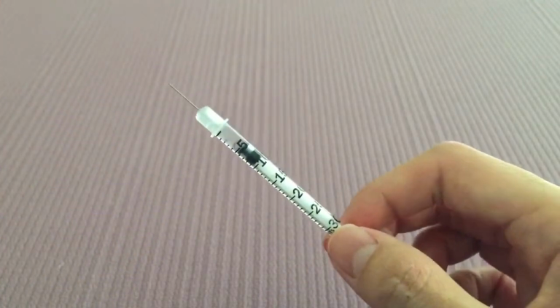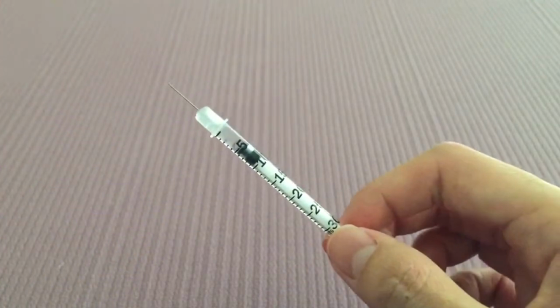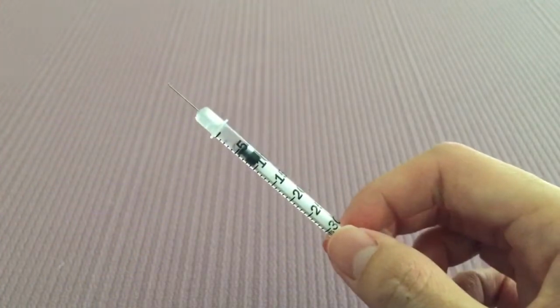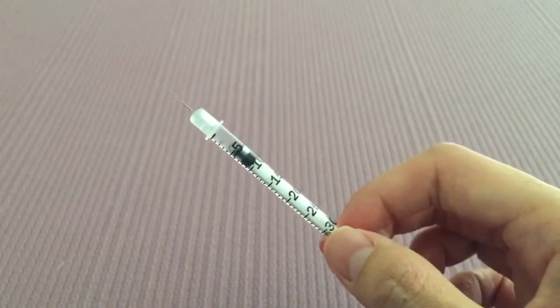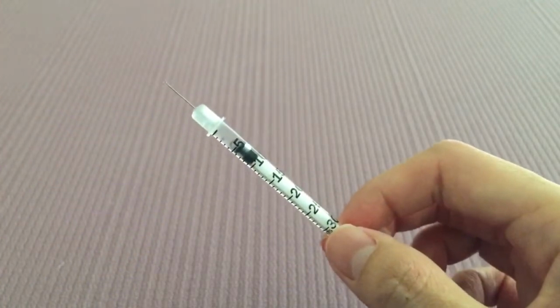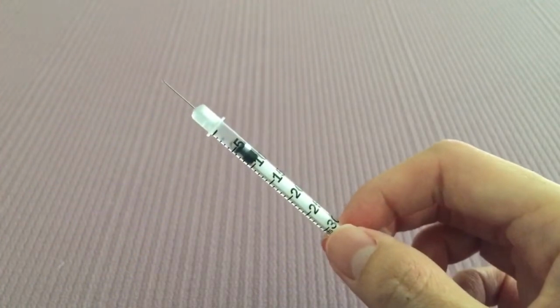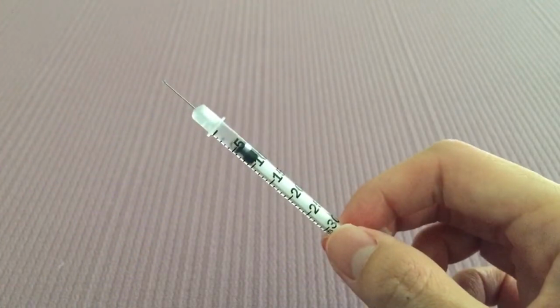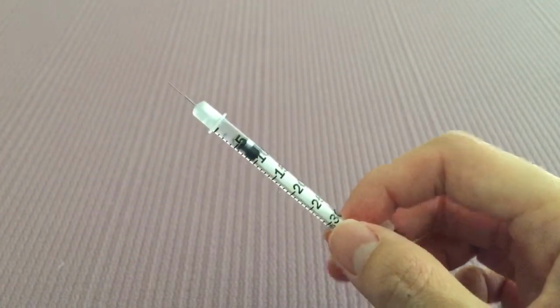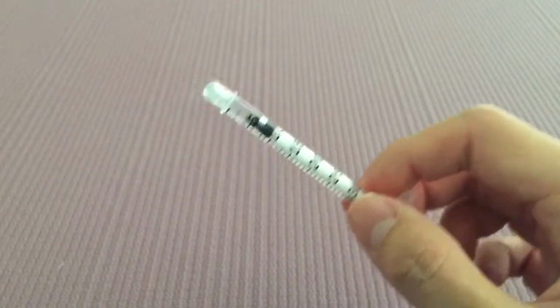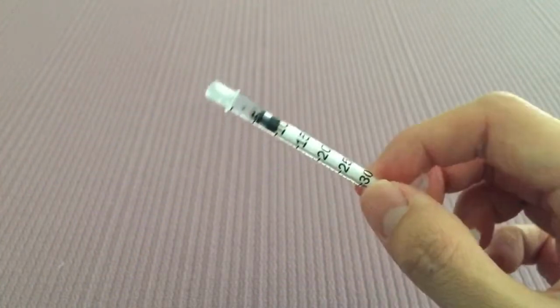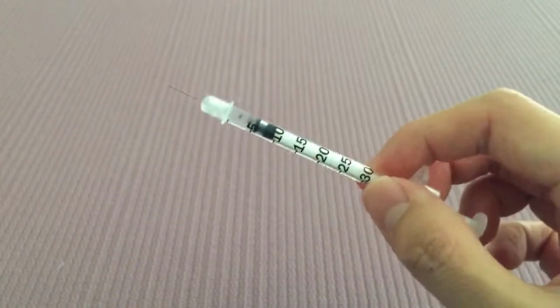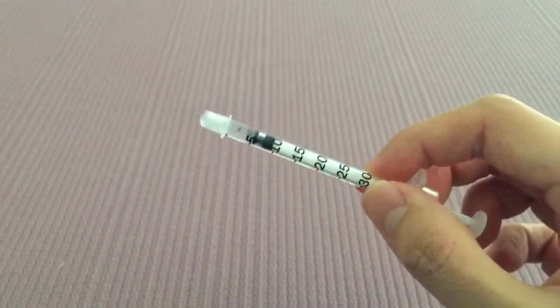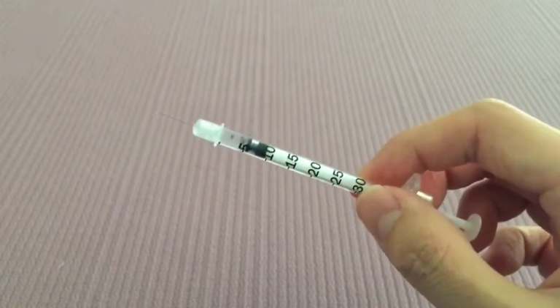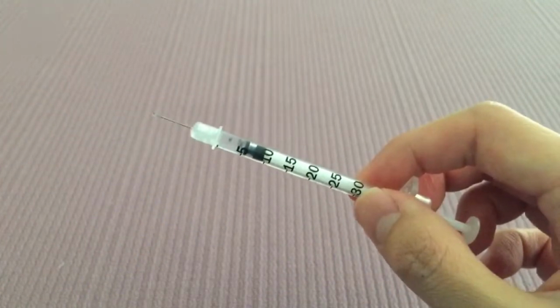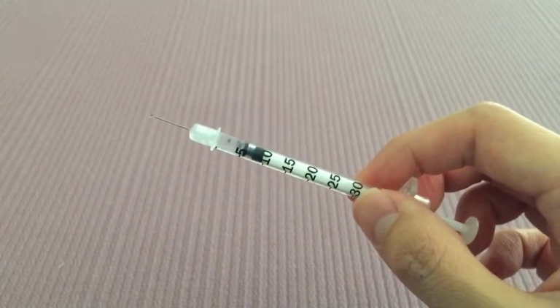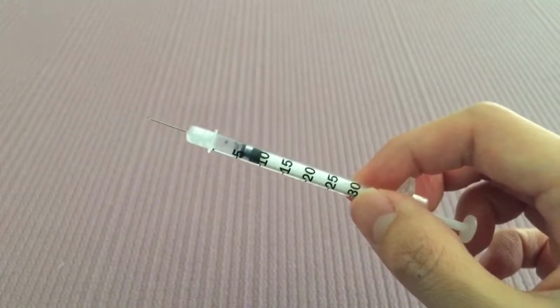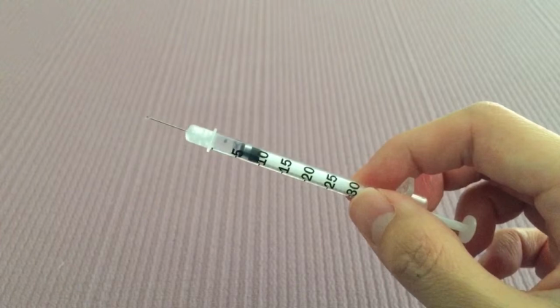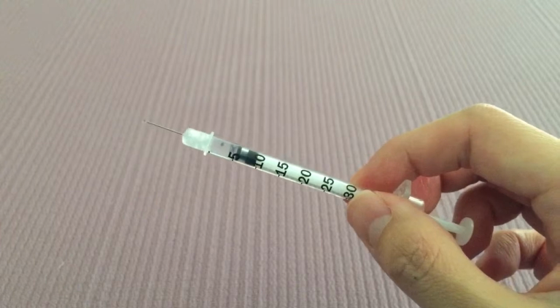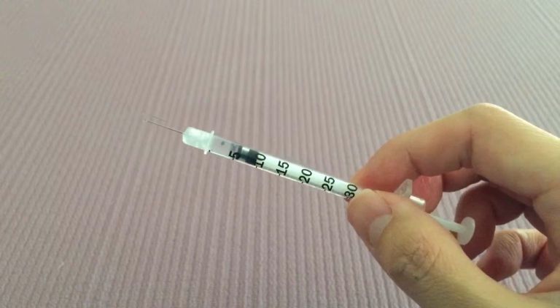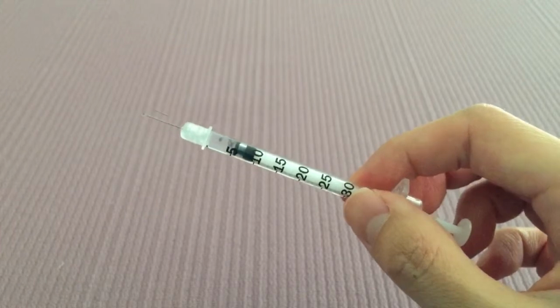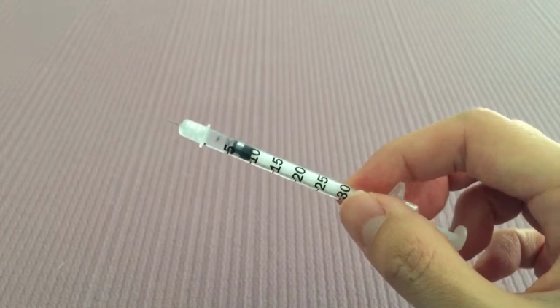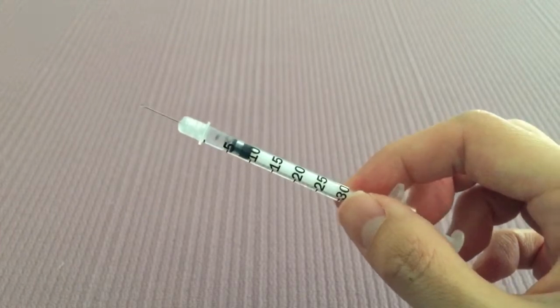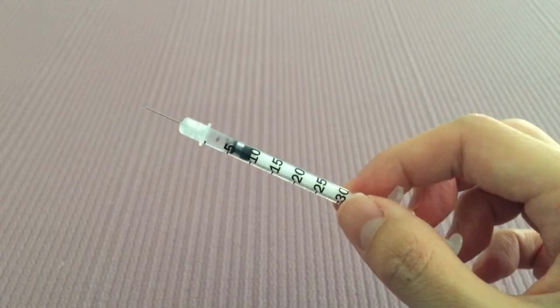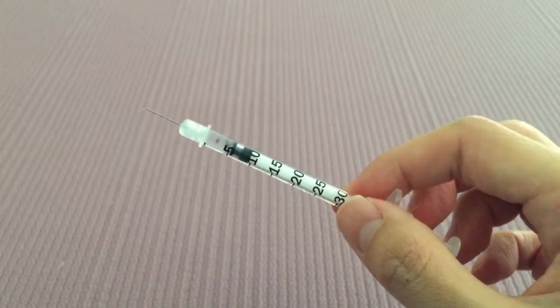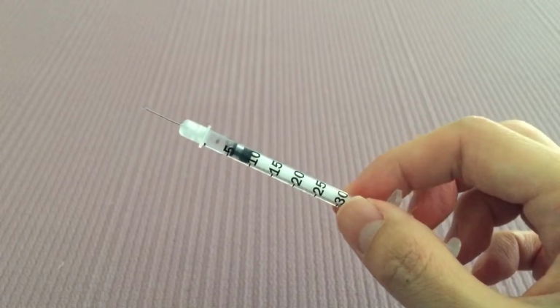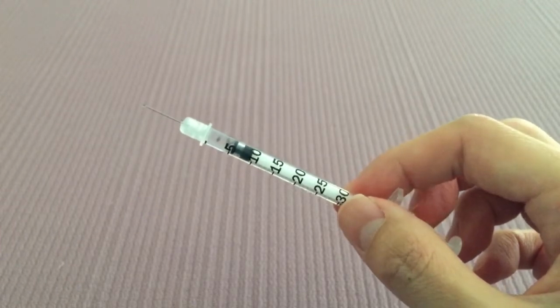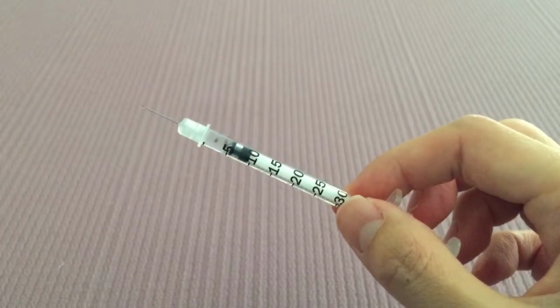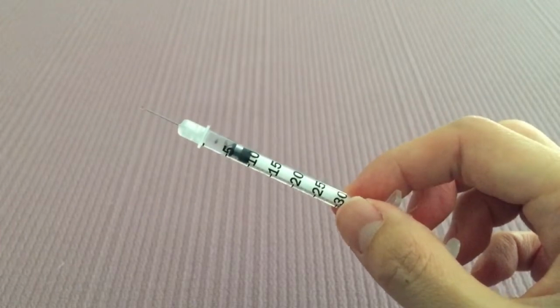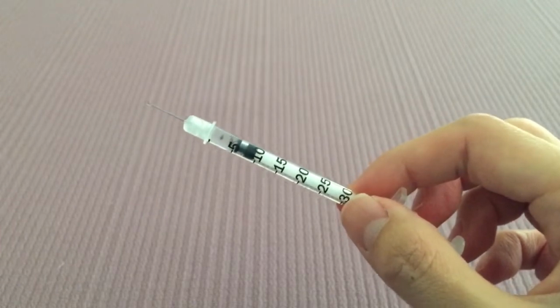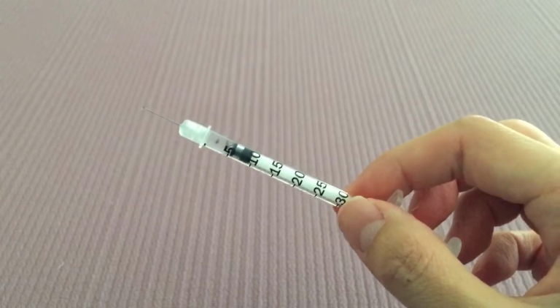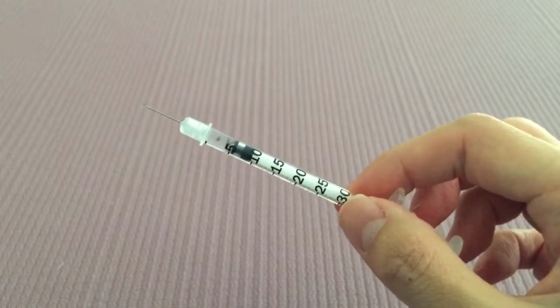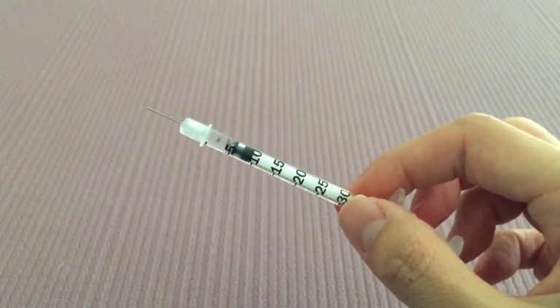So there you have it — Micro HCG. Good luck and thanks for watching.